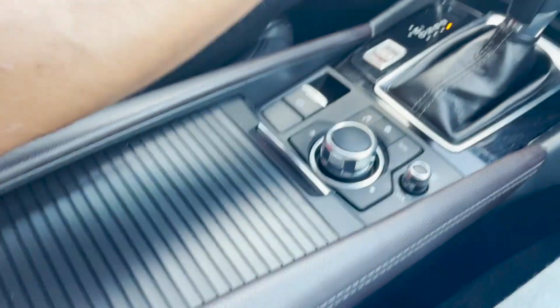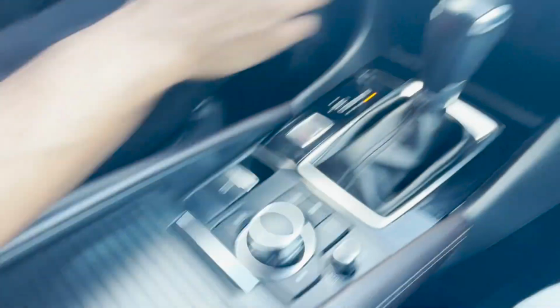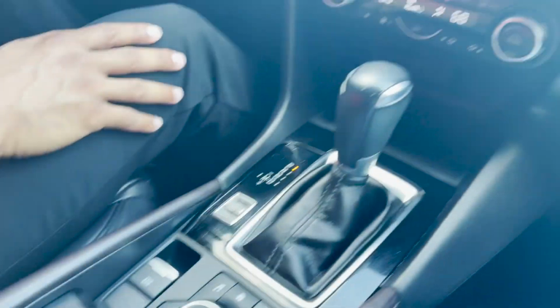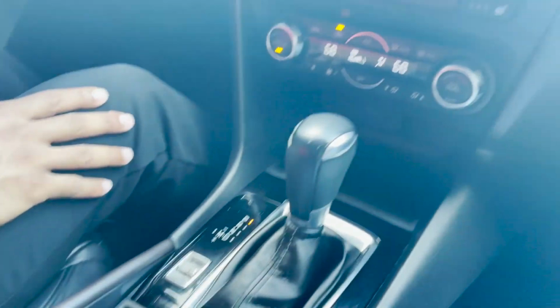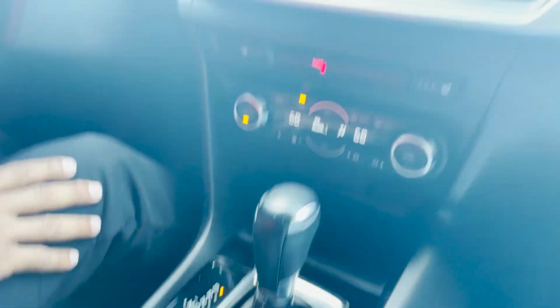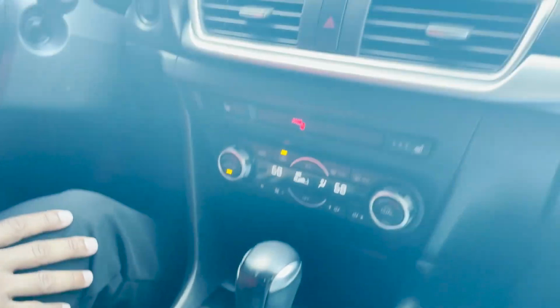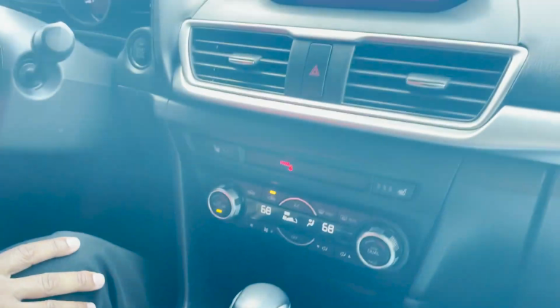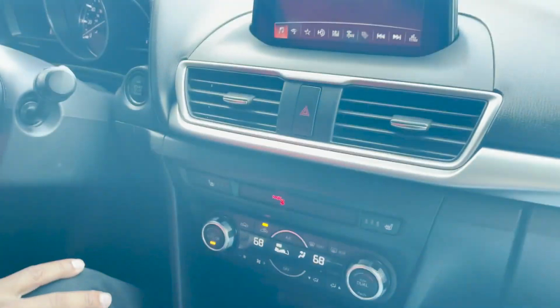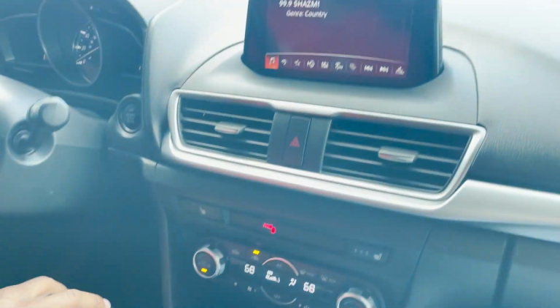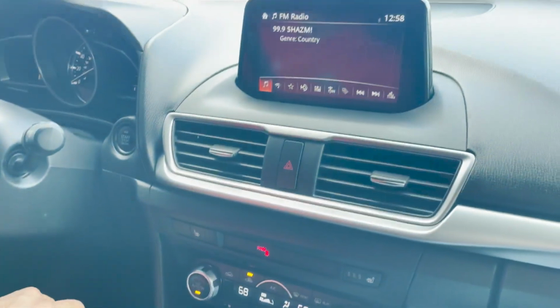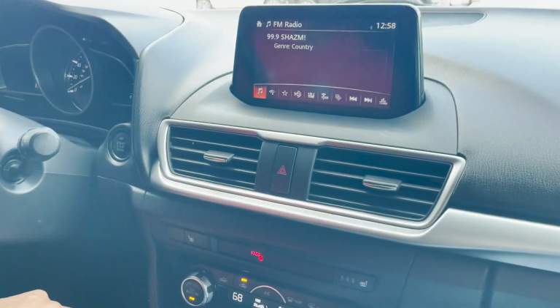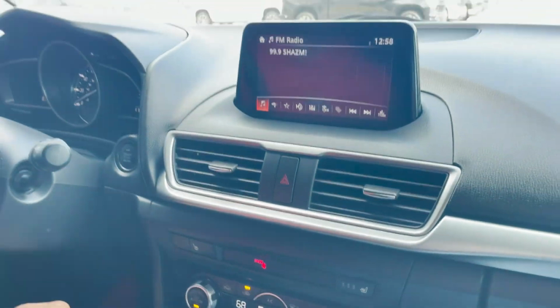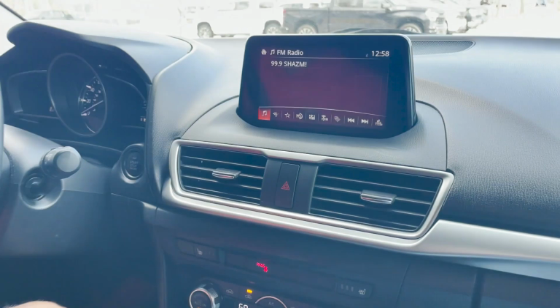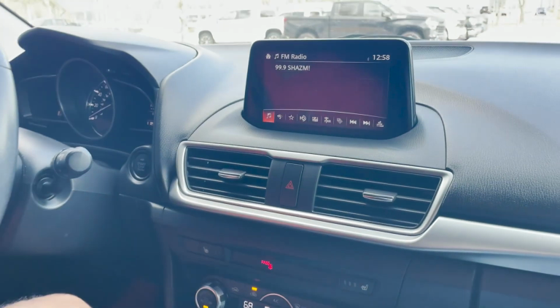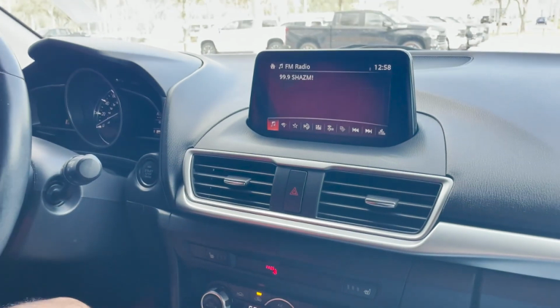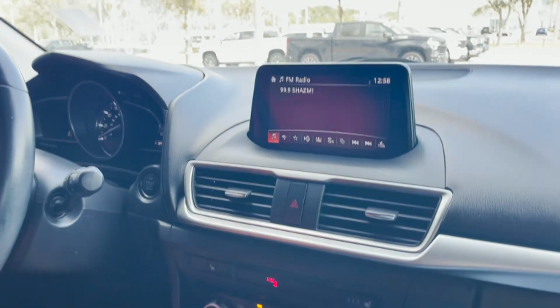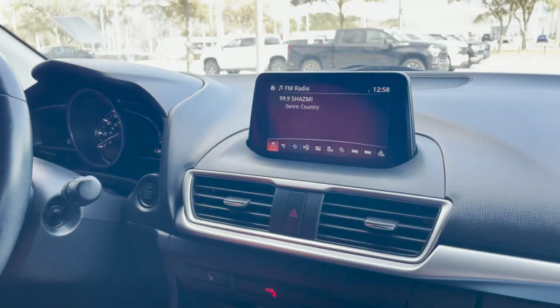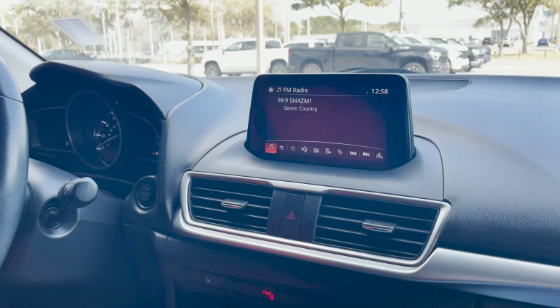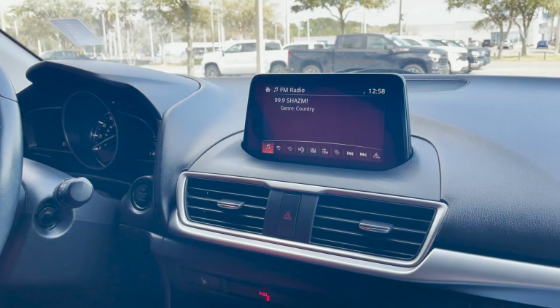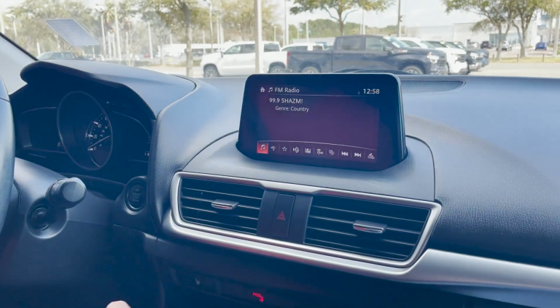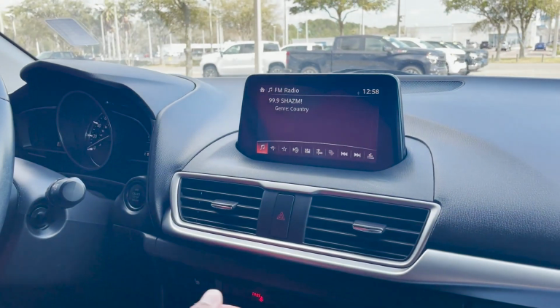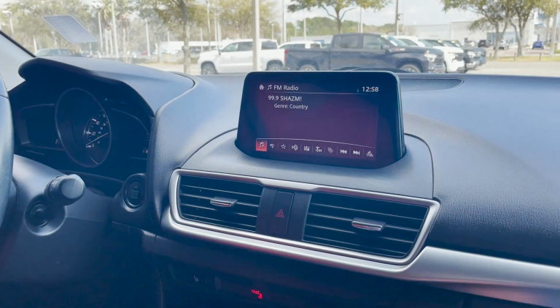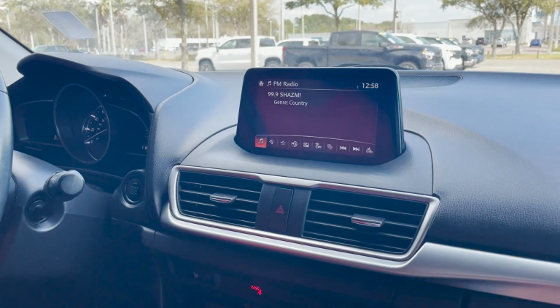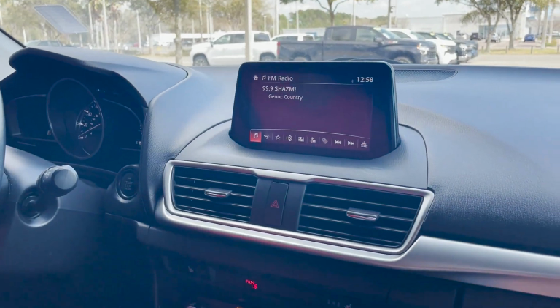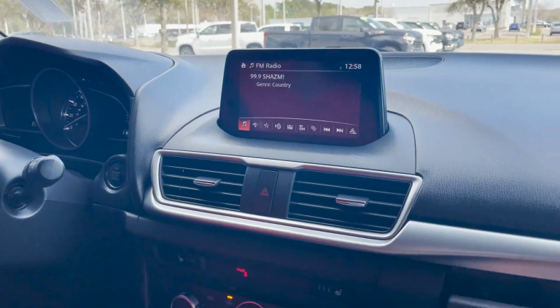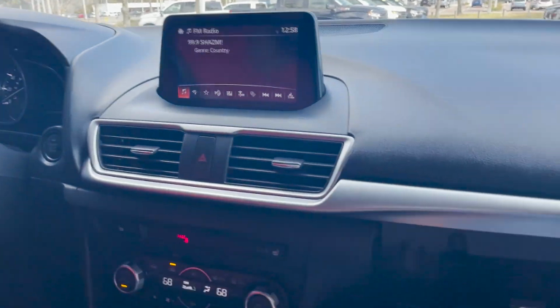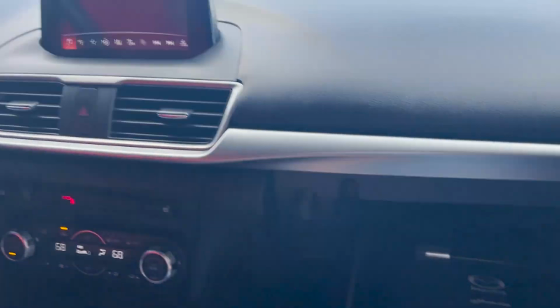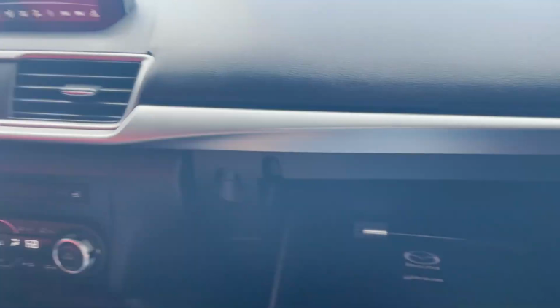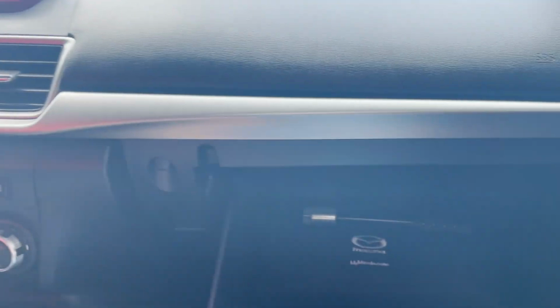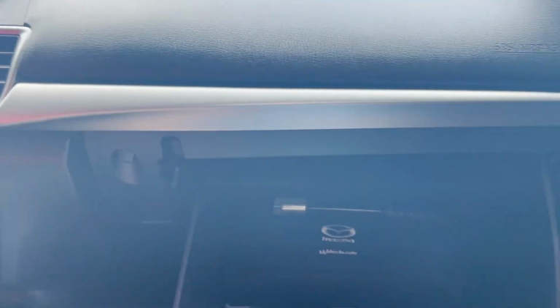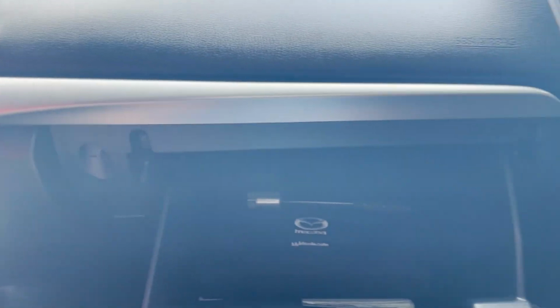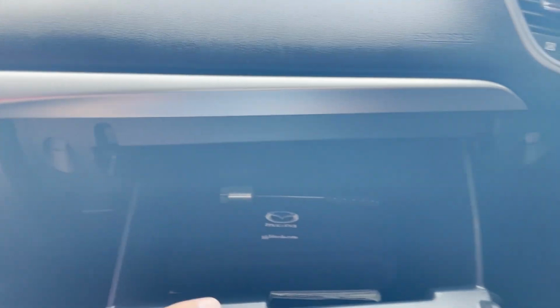Navigation compatibility, projection for Apple CarPlay, Android Auto, glove compartment right here.